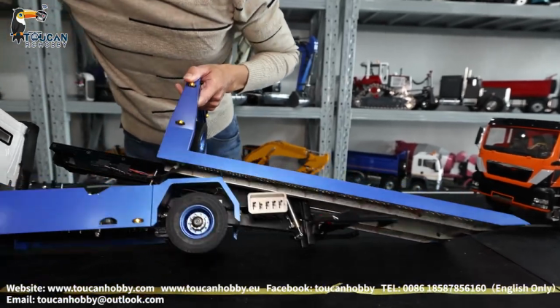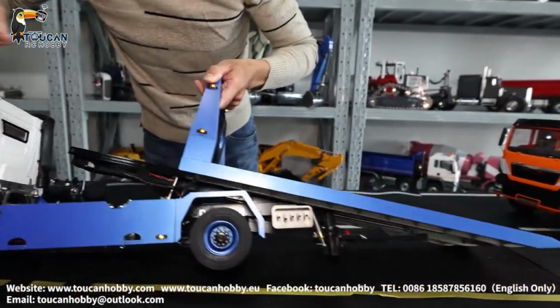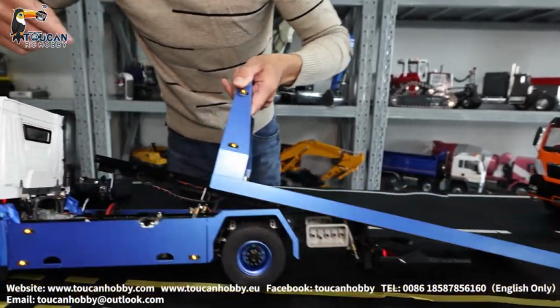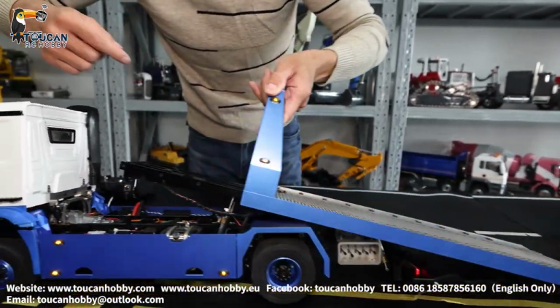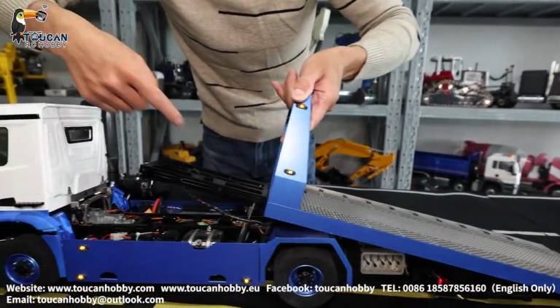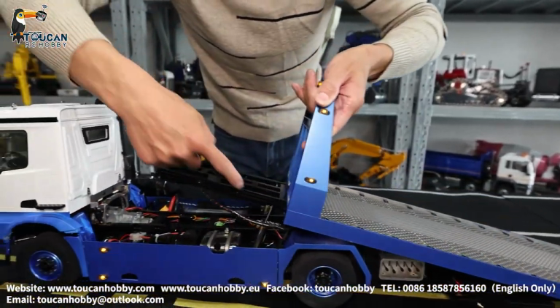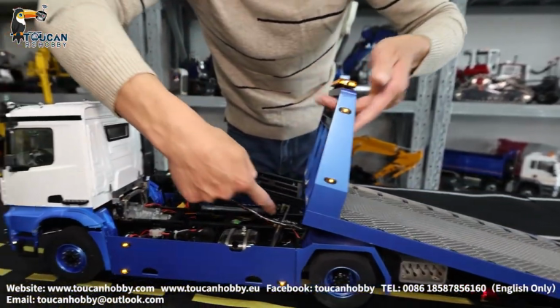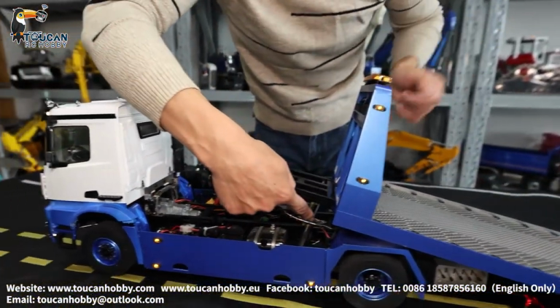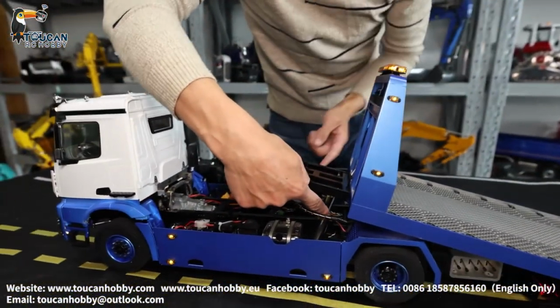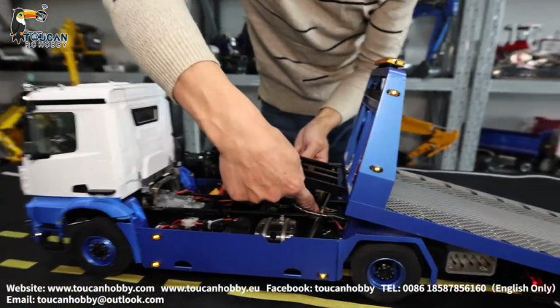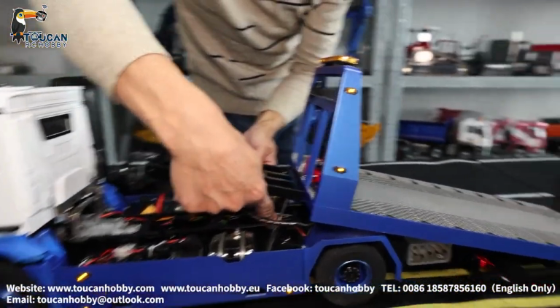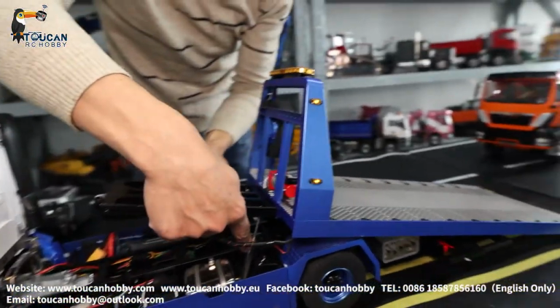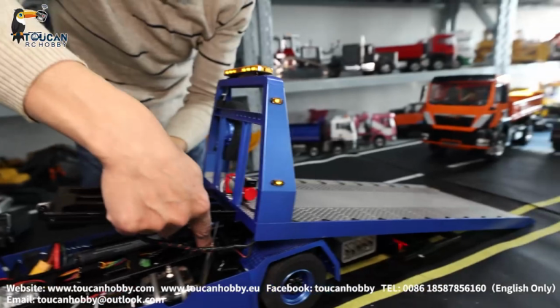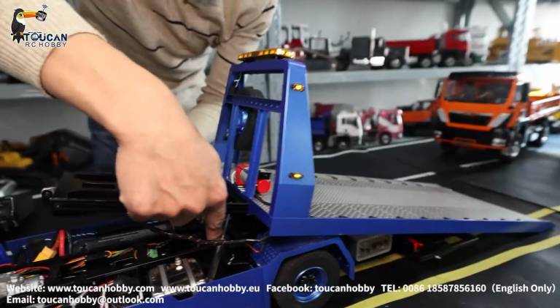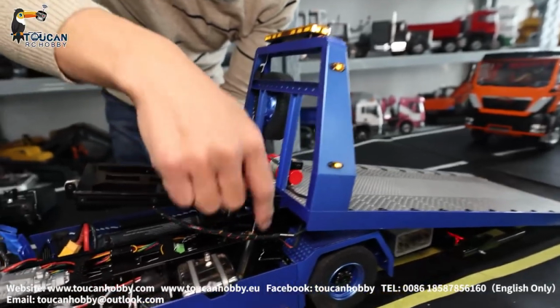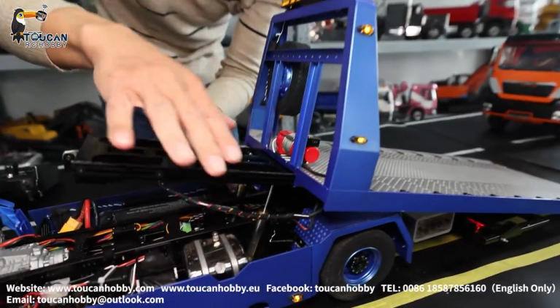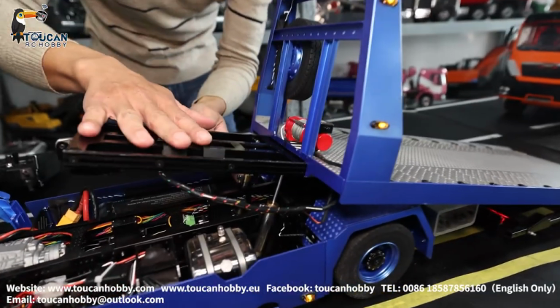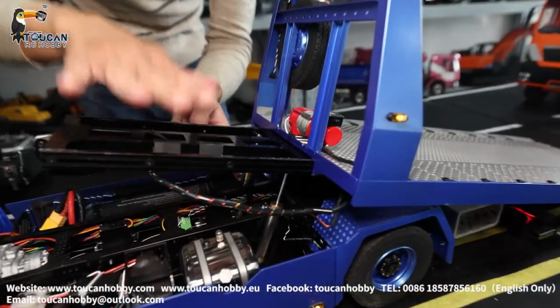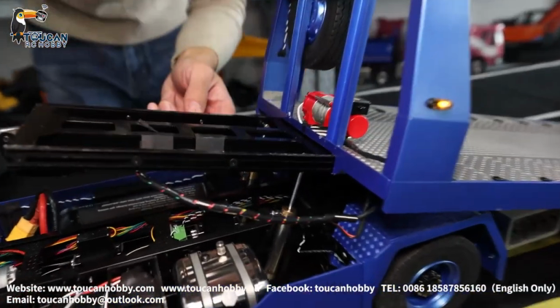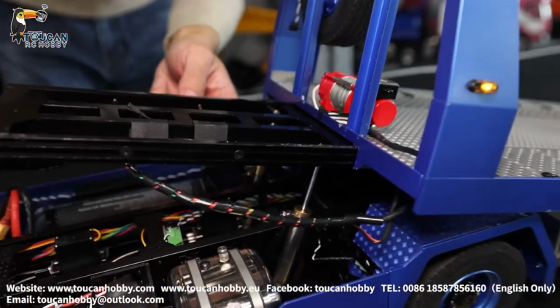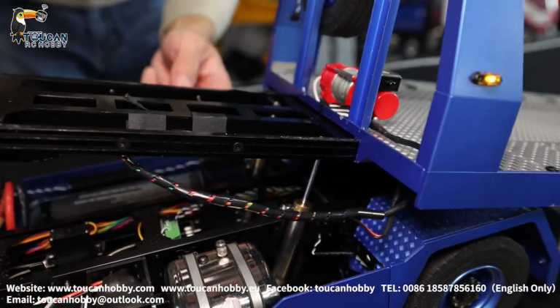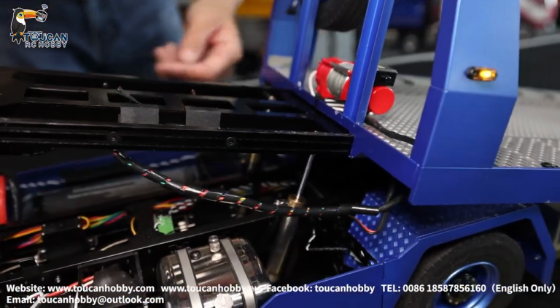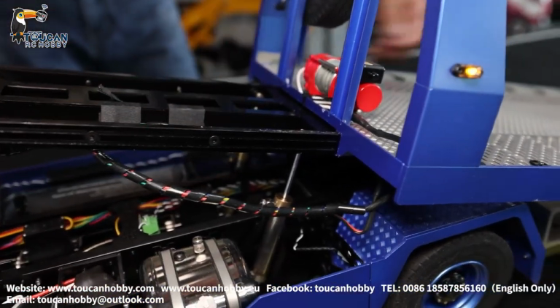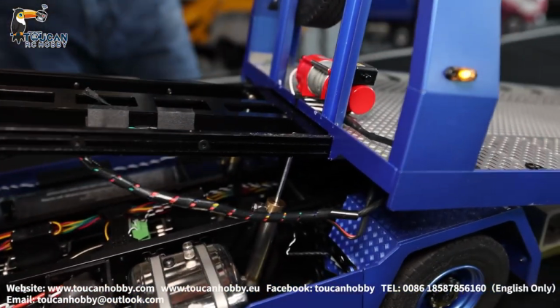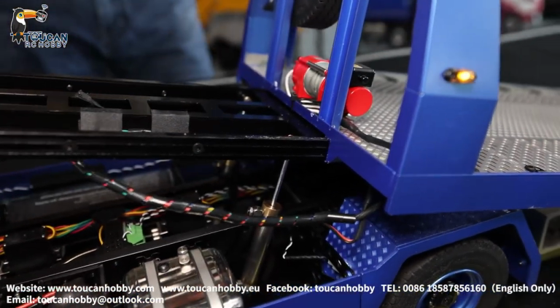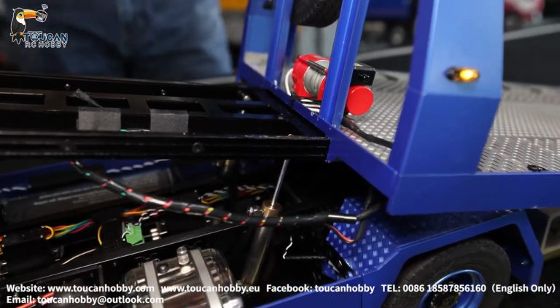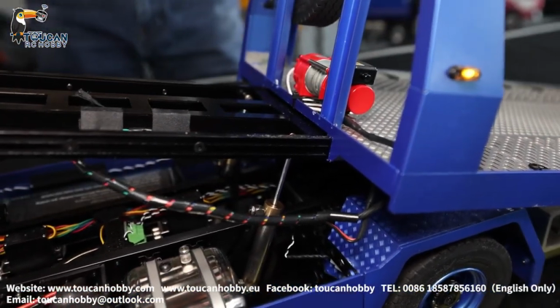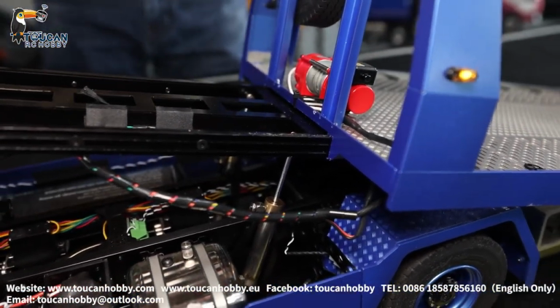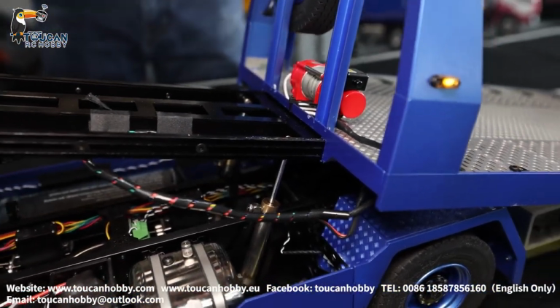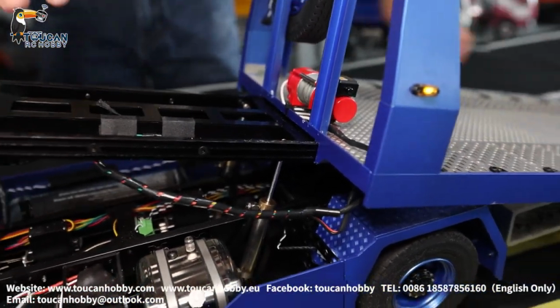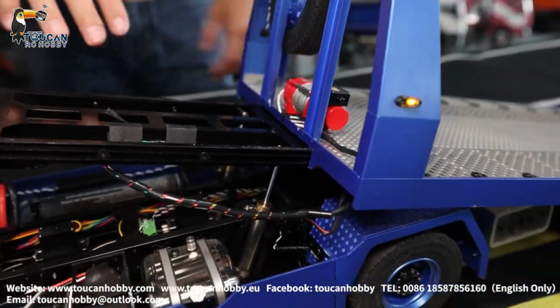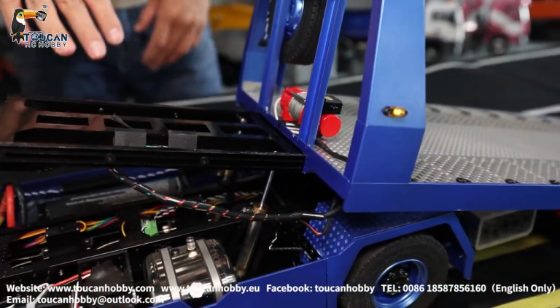And for these two cylinders, you see here, they are for lifting up so the rear side can touch the road.